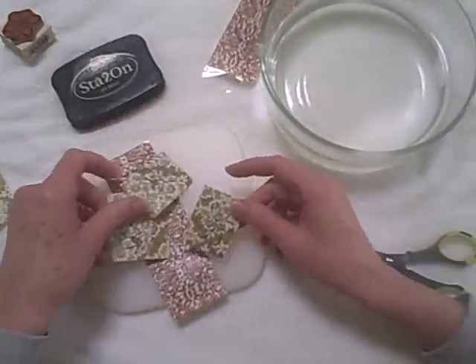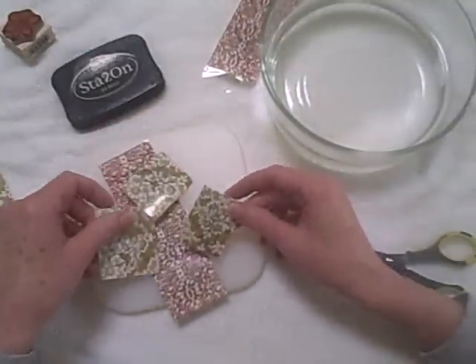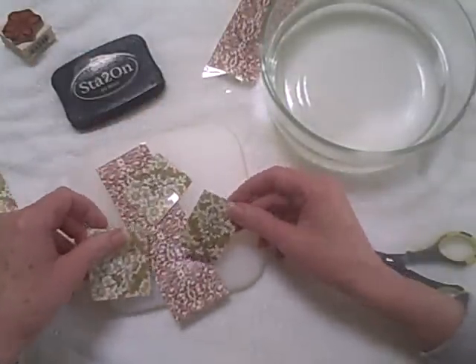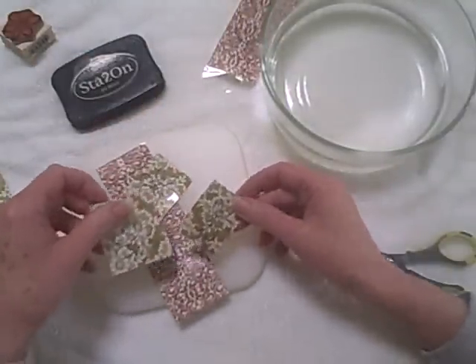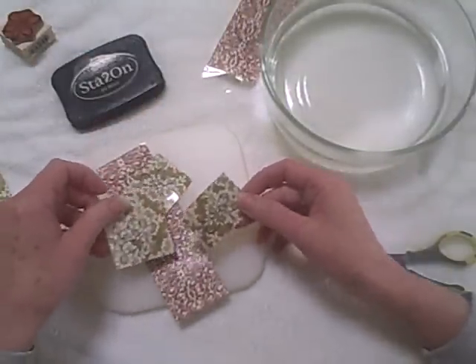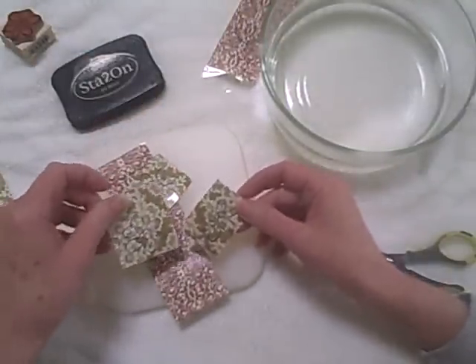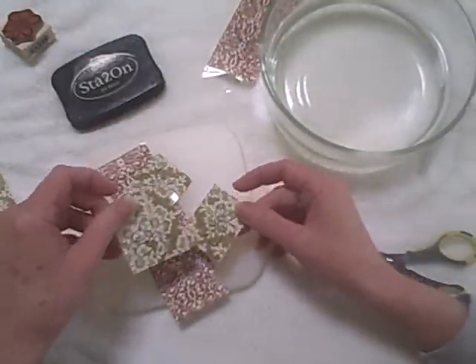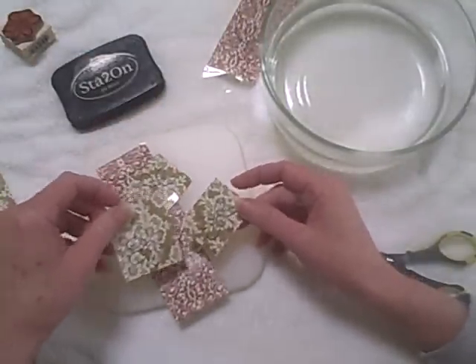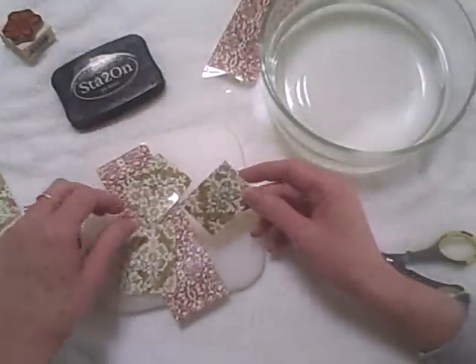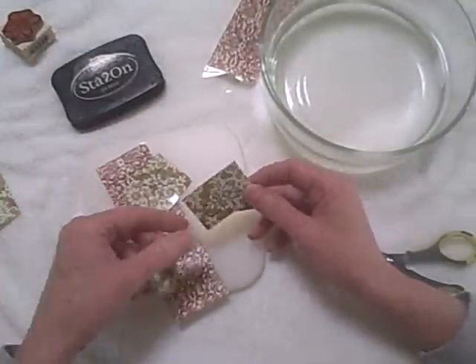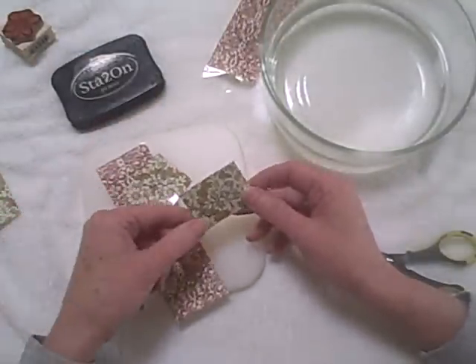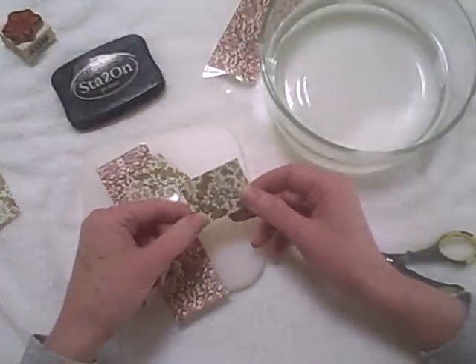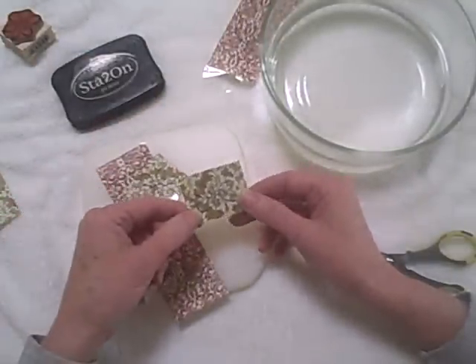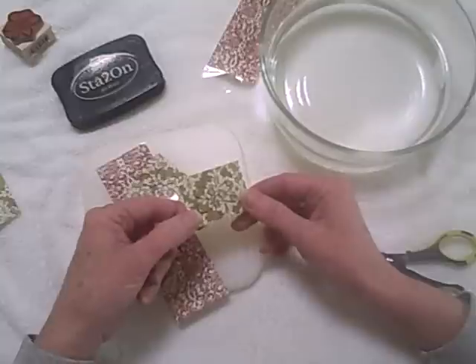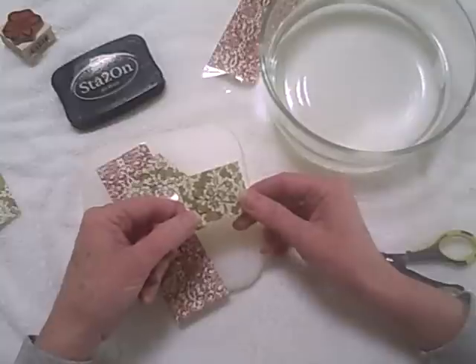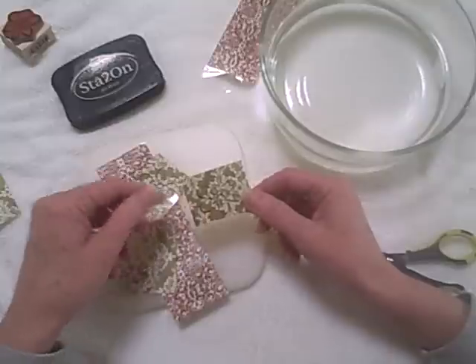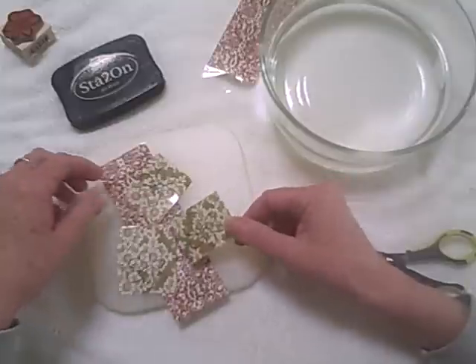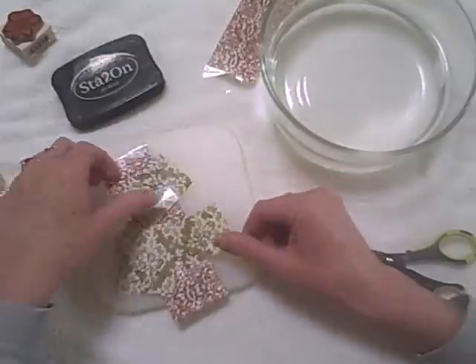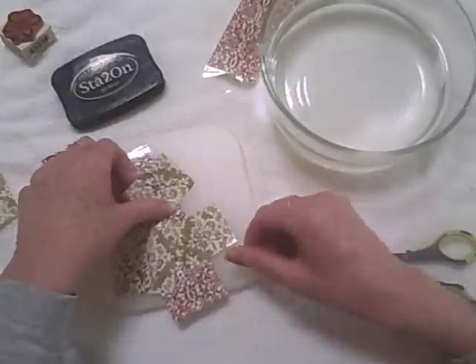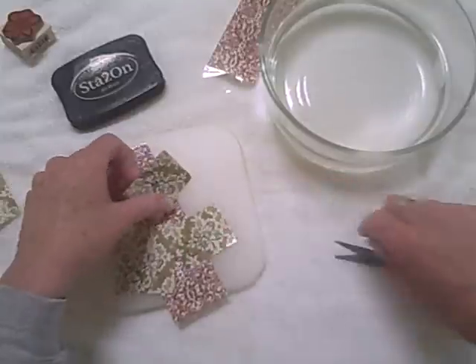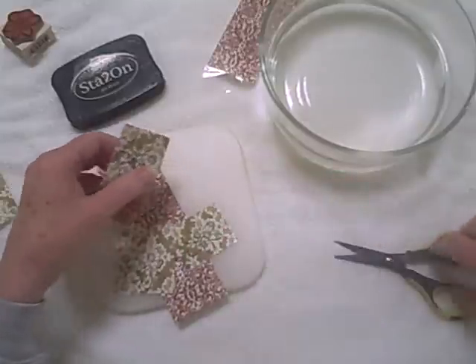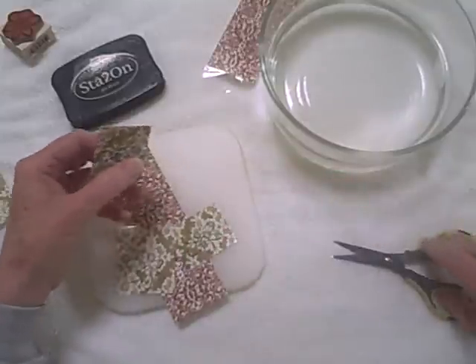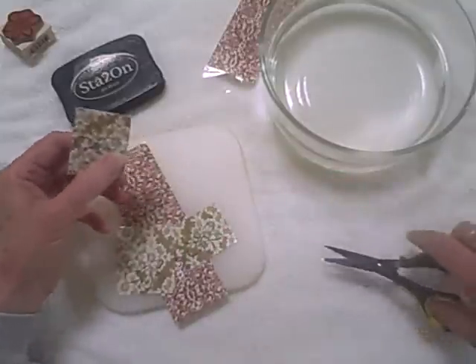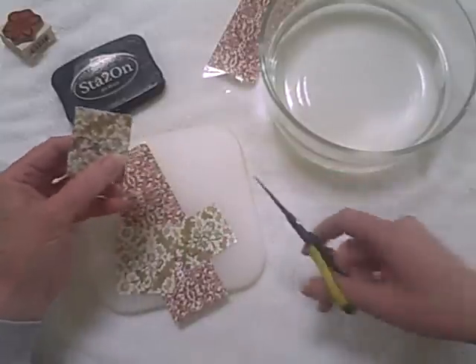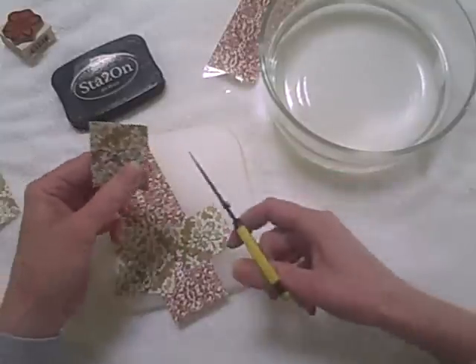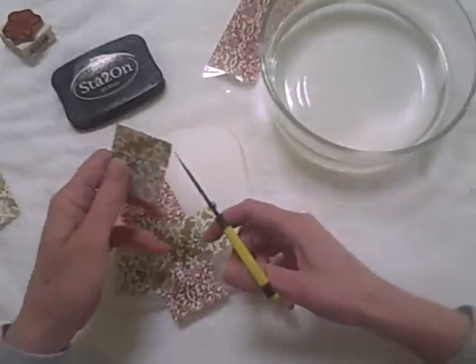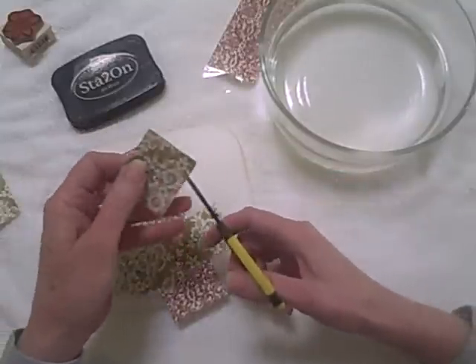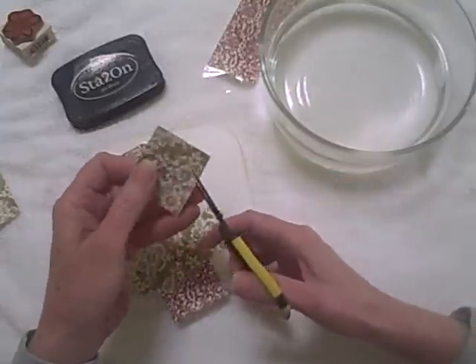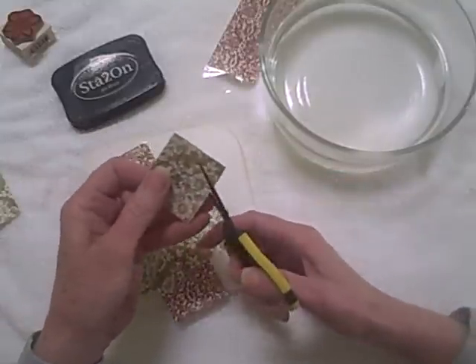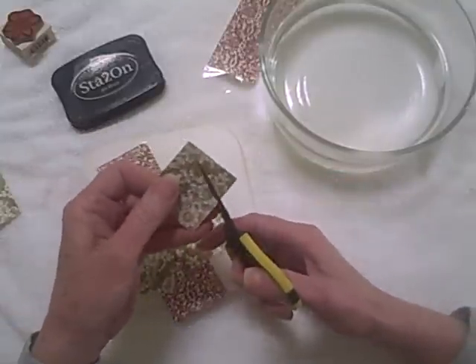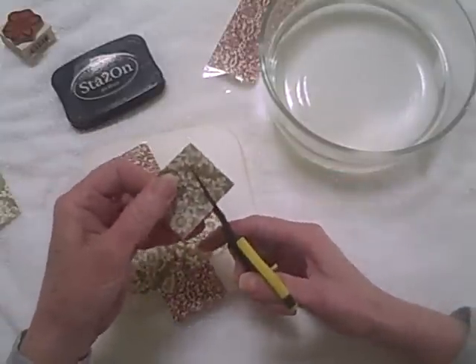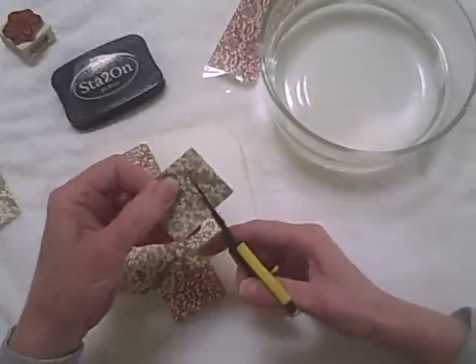I've used a couple different patterns of paper — once mixed they'll work well together. And then I'll start cutting them out.